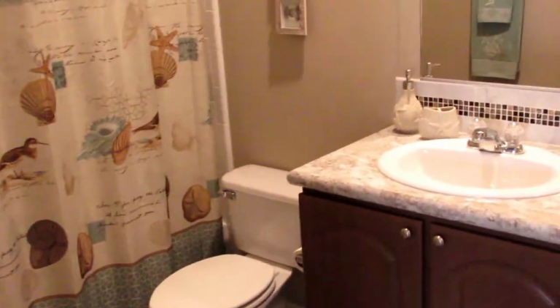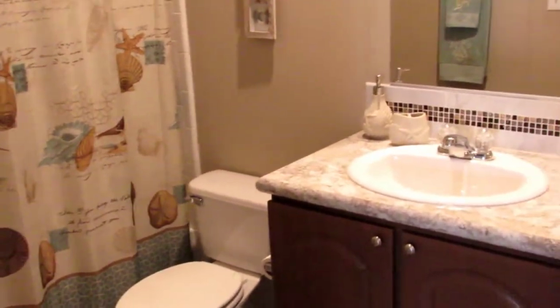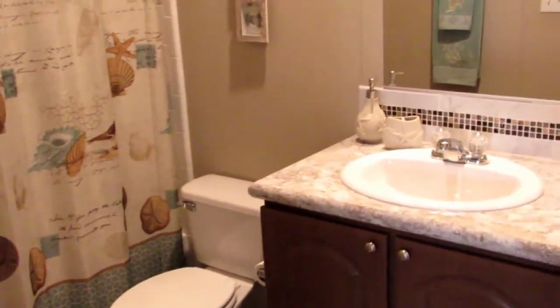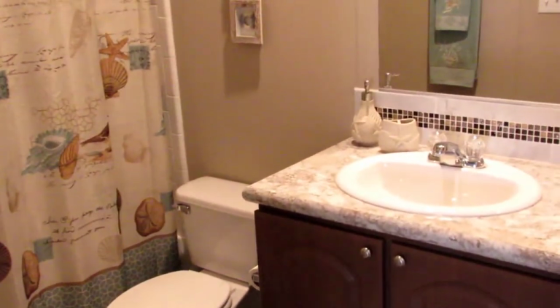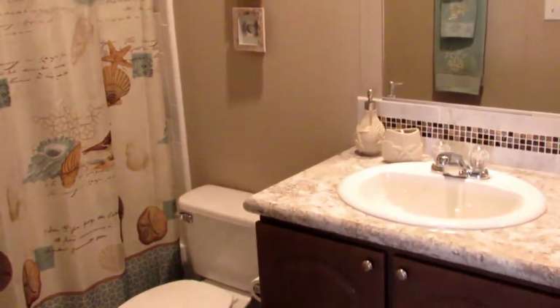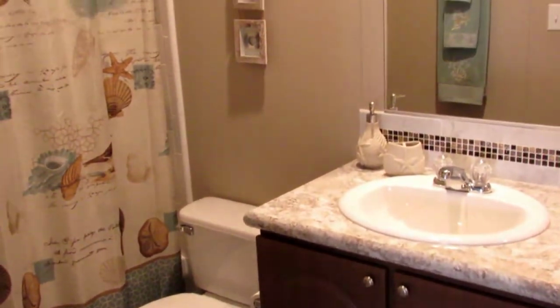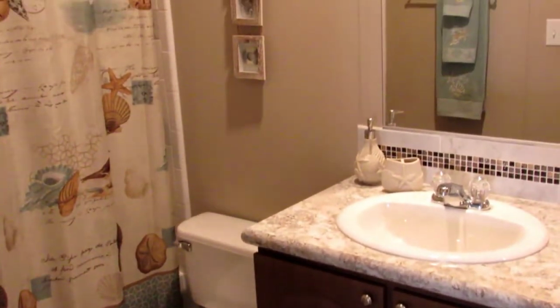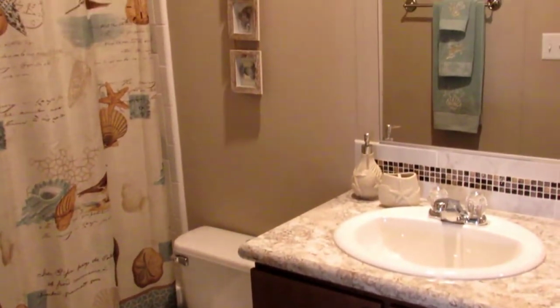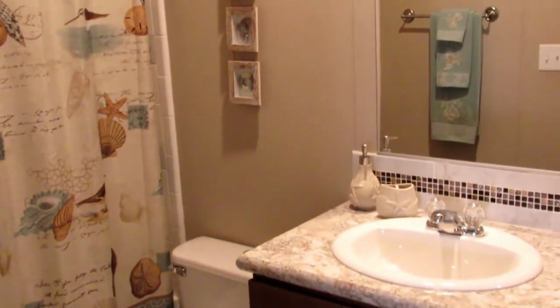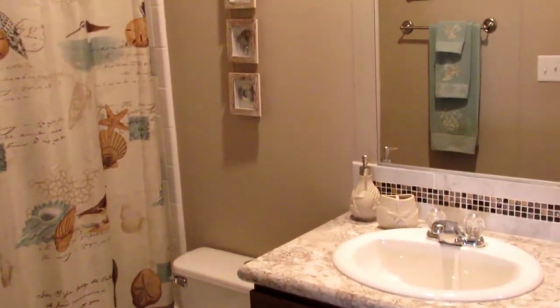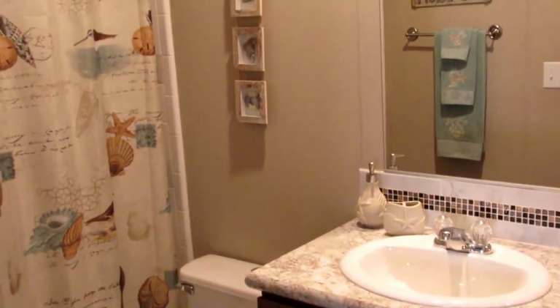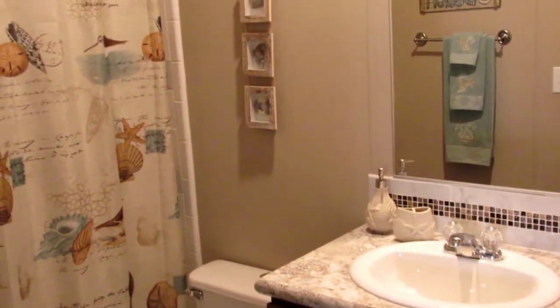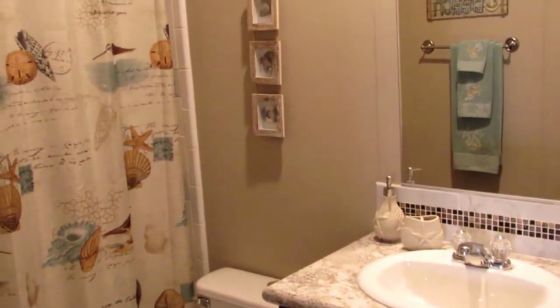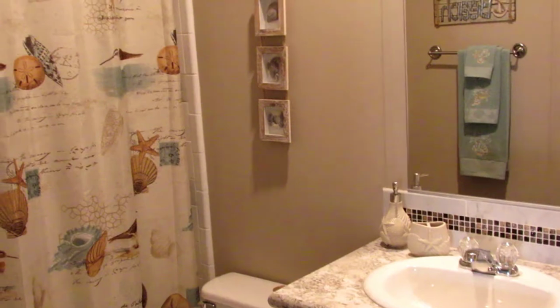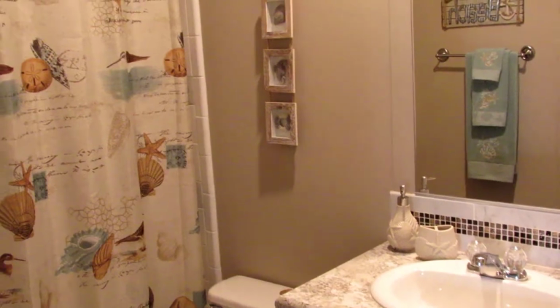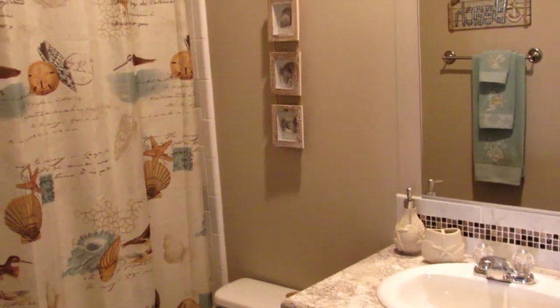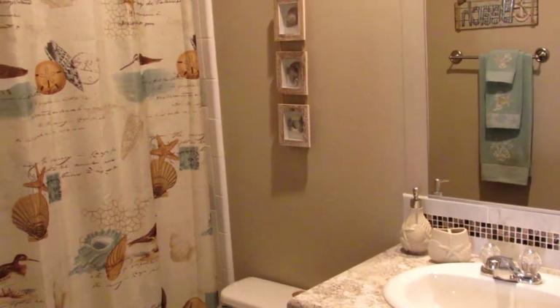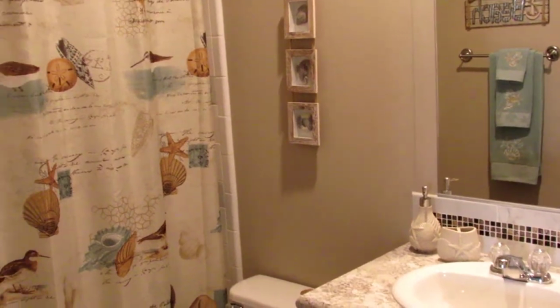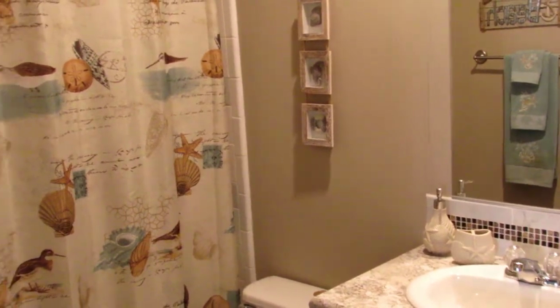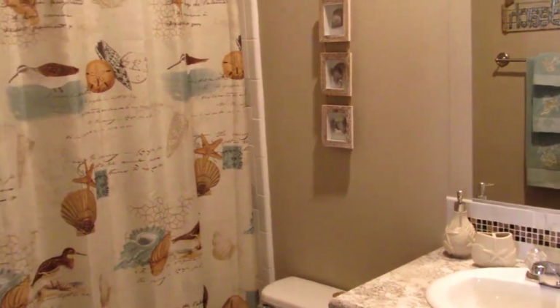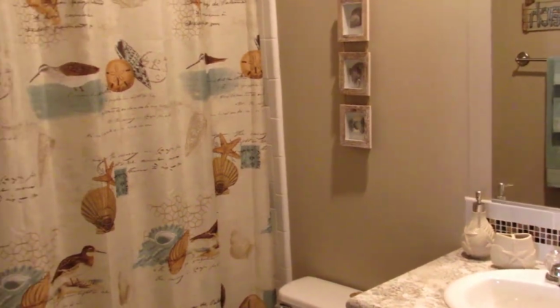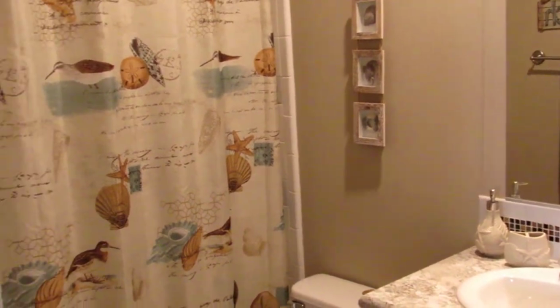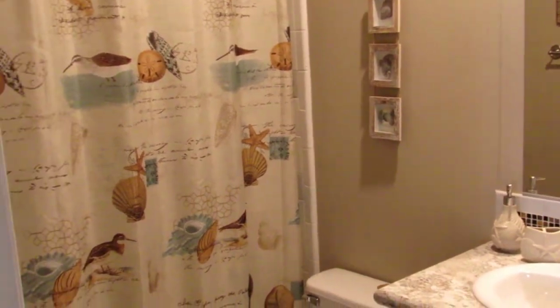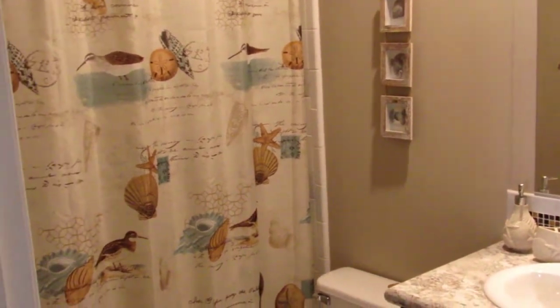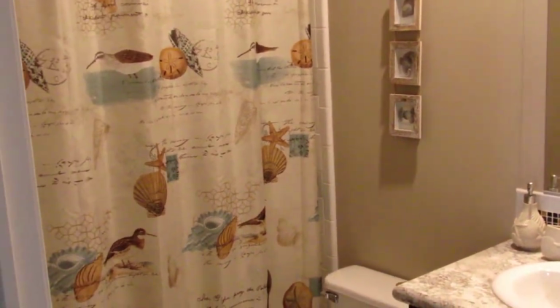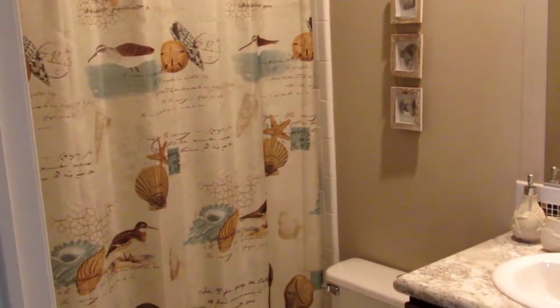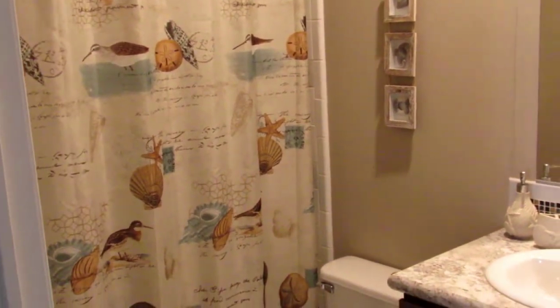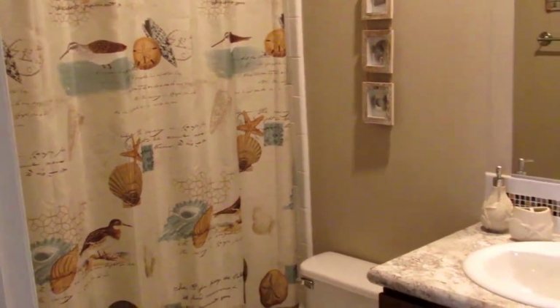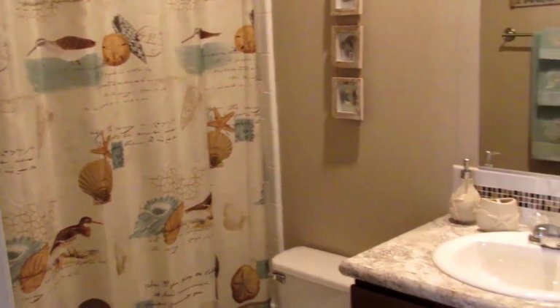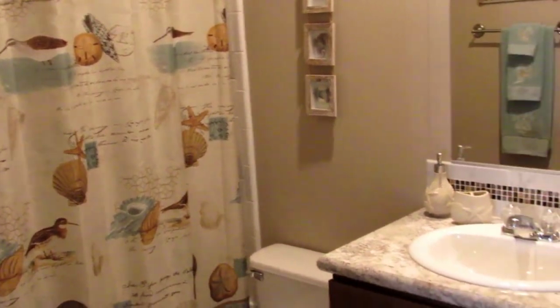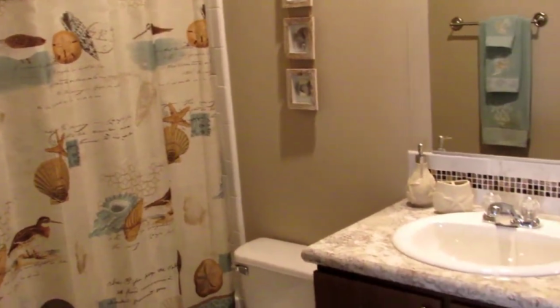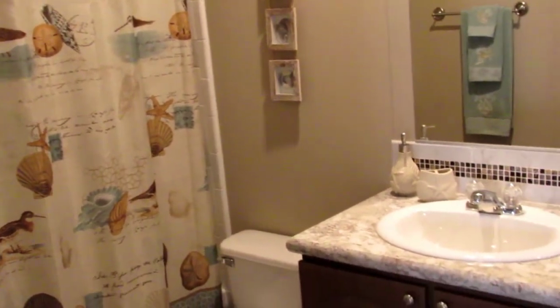This is the hall bath. Again, very, very nice — nice size.